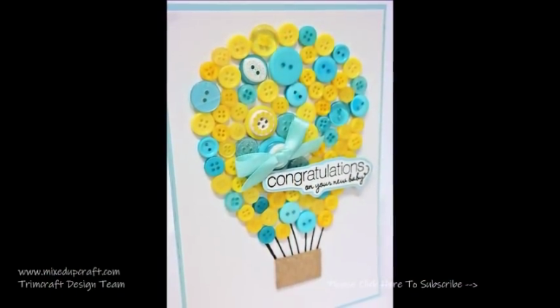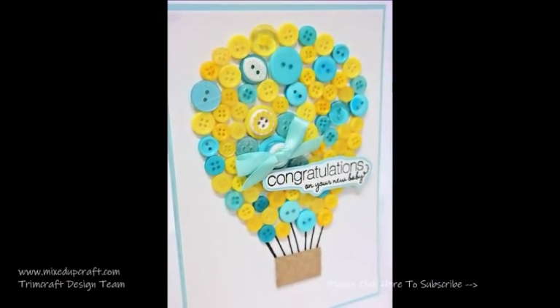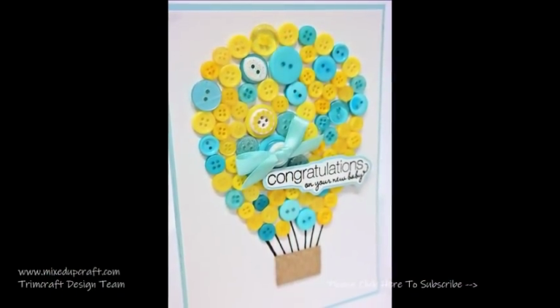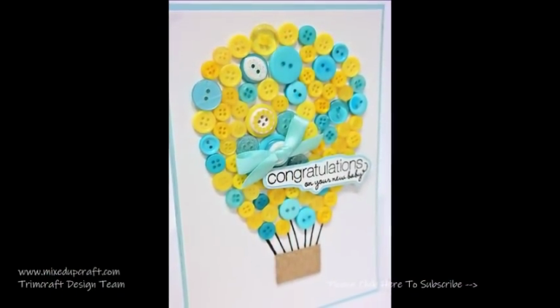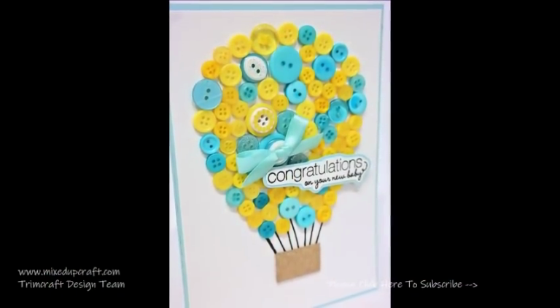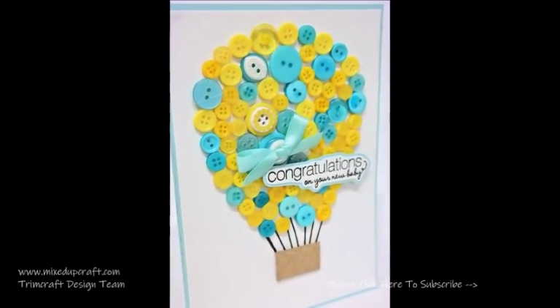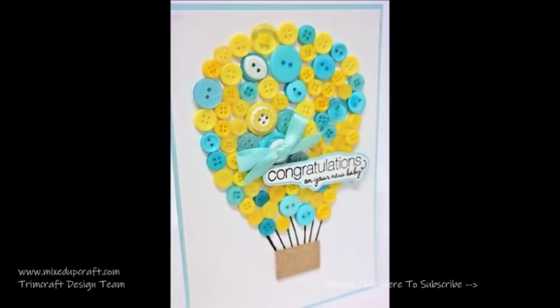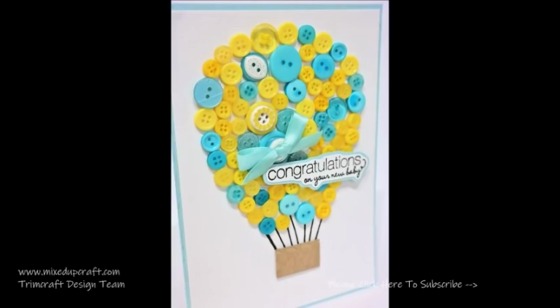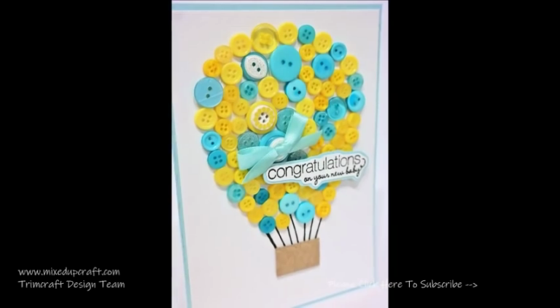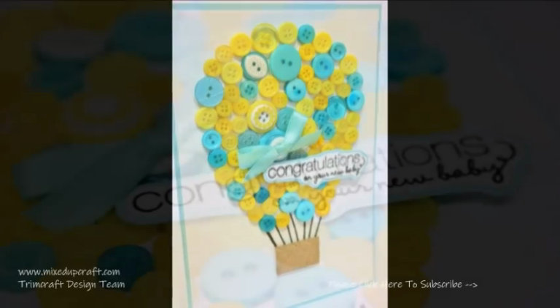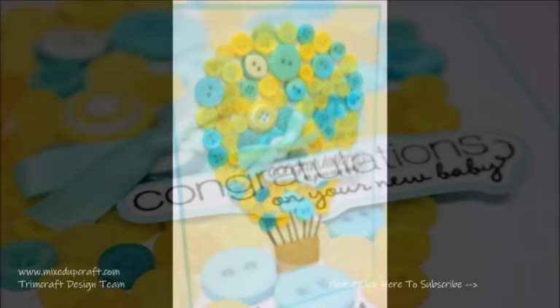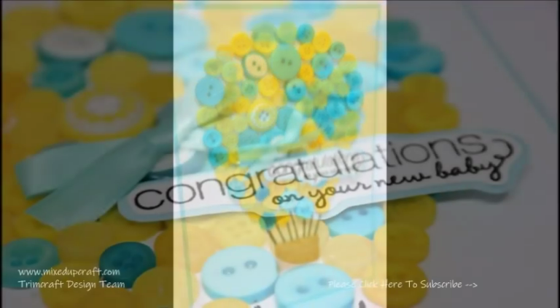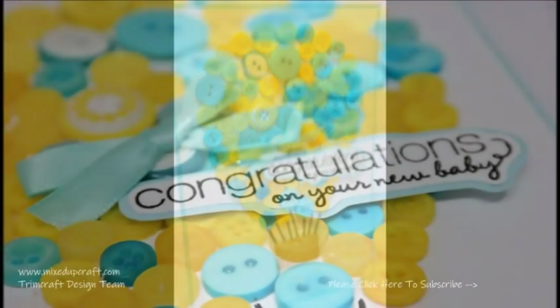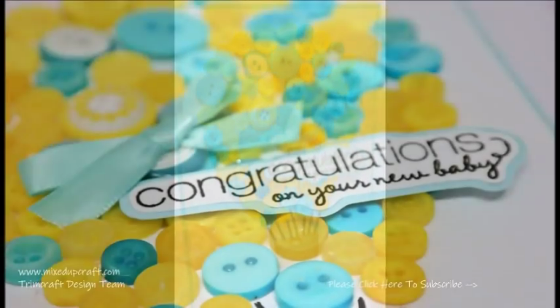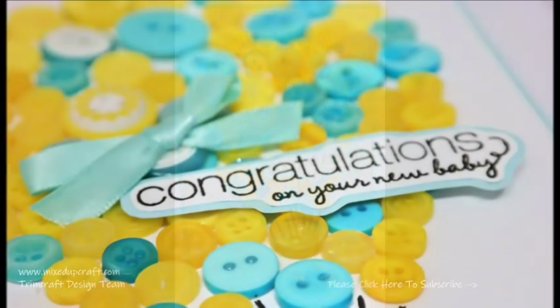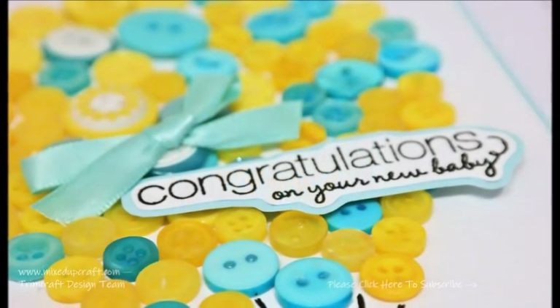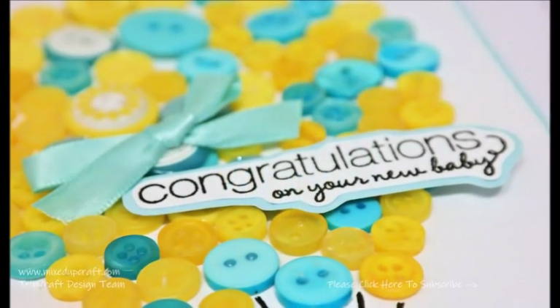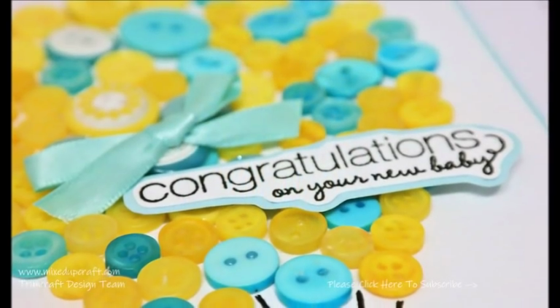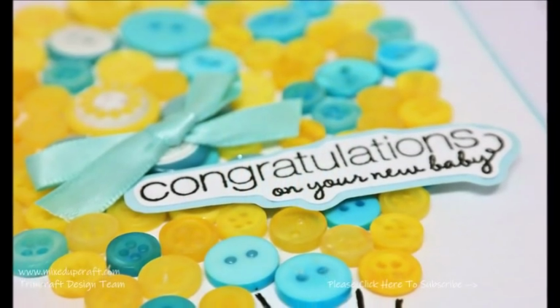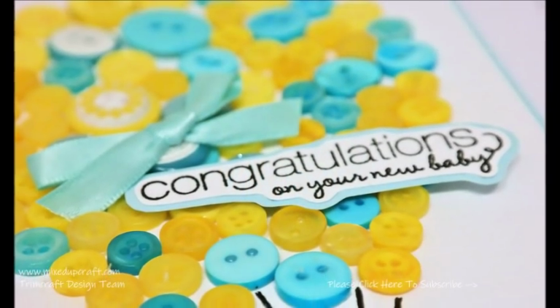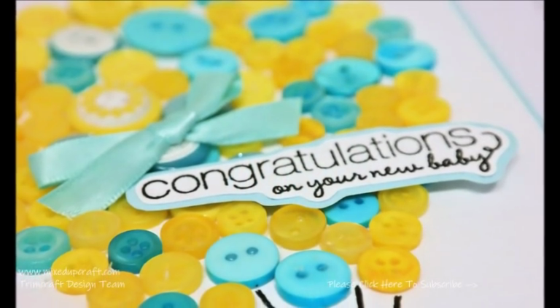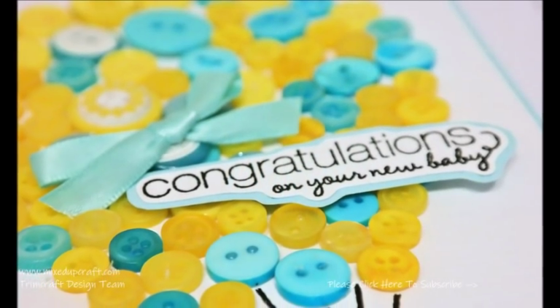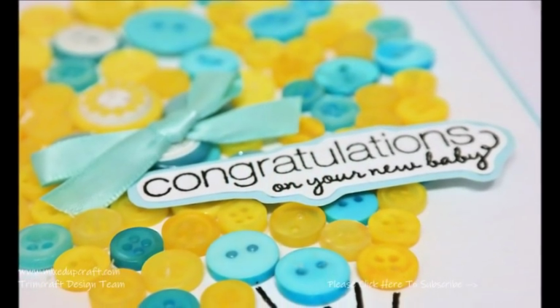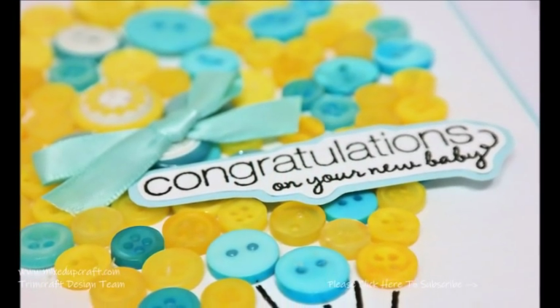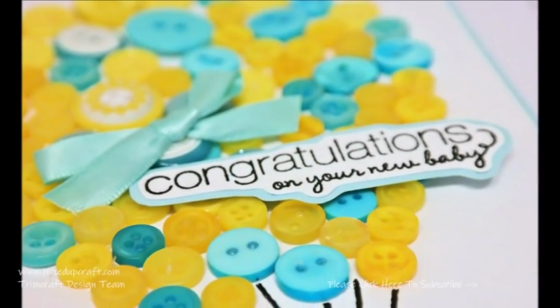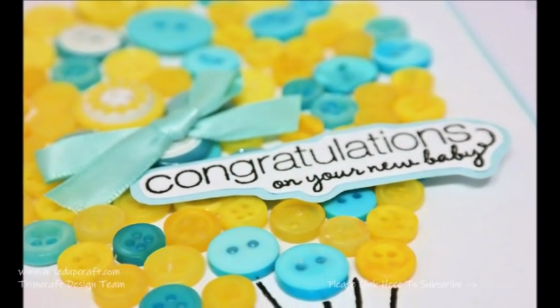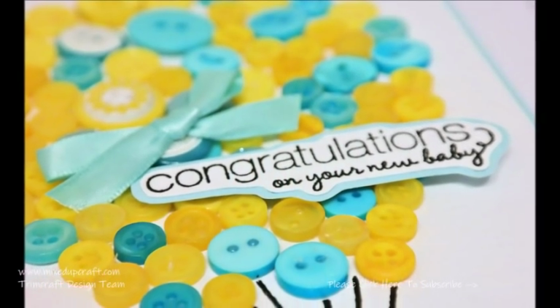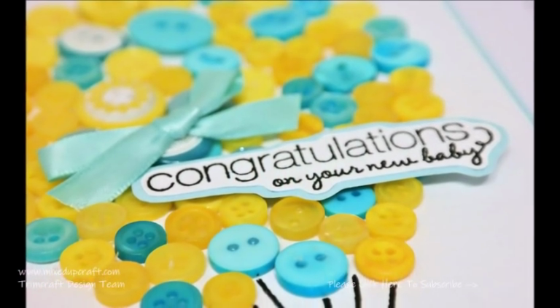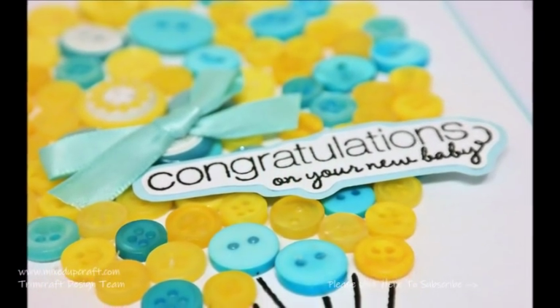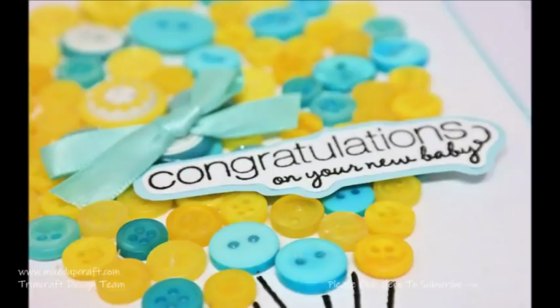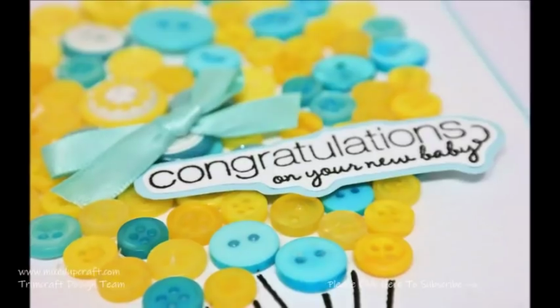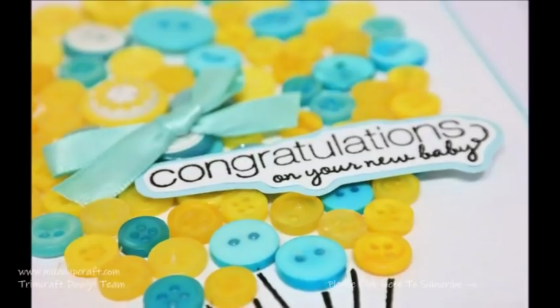So I hope I've inspired you. Go raid your buttons or any other bits you might have lying around and see what you can create. I'll be back again next week. Thanks for watching. Bye!